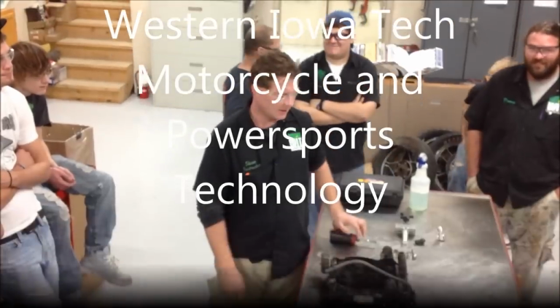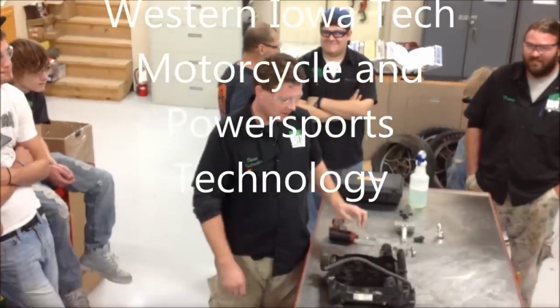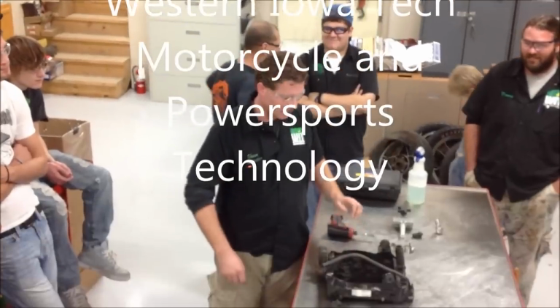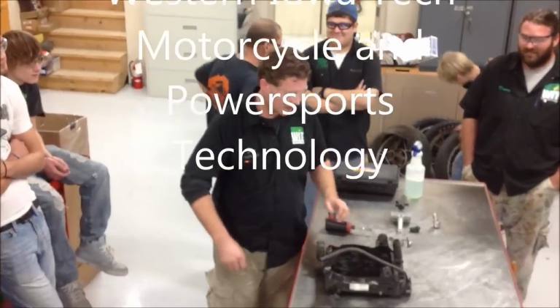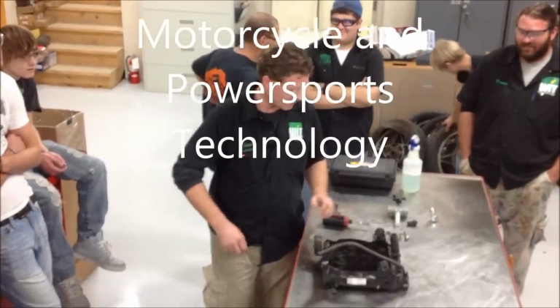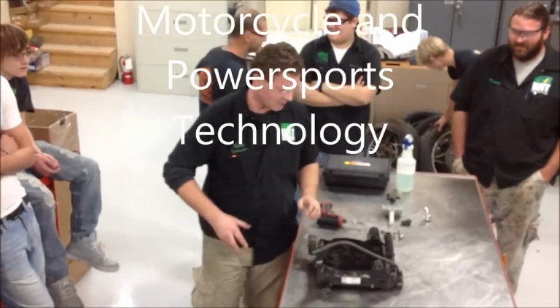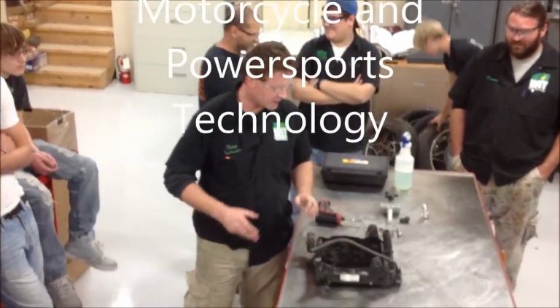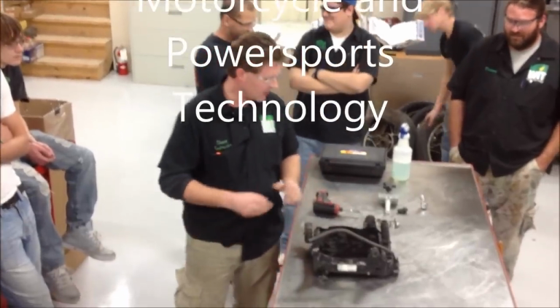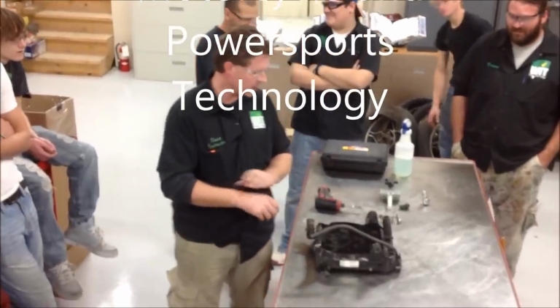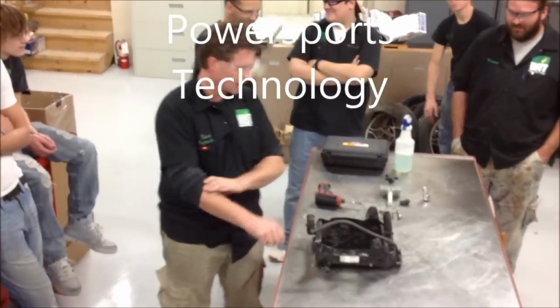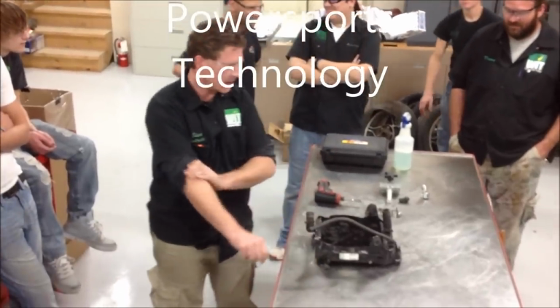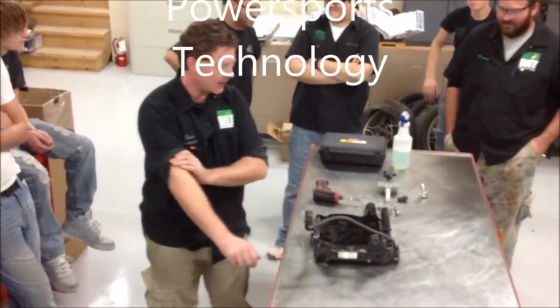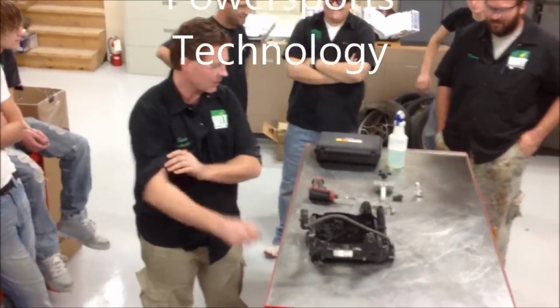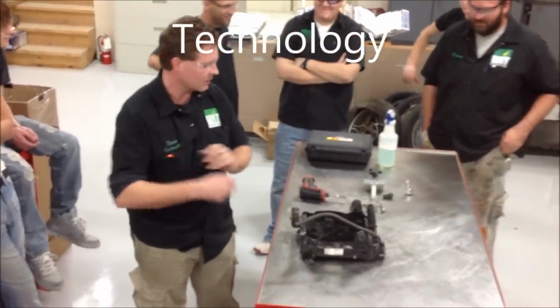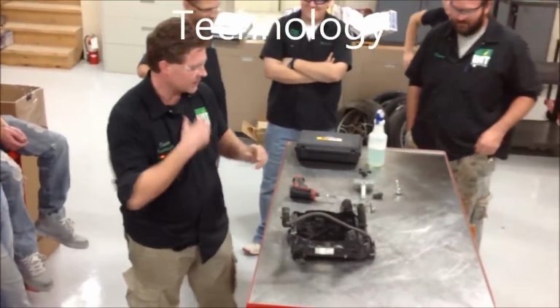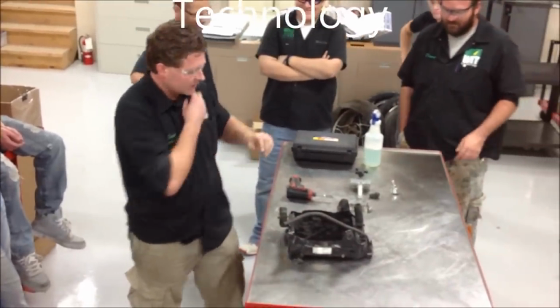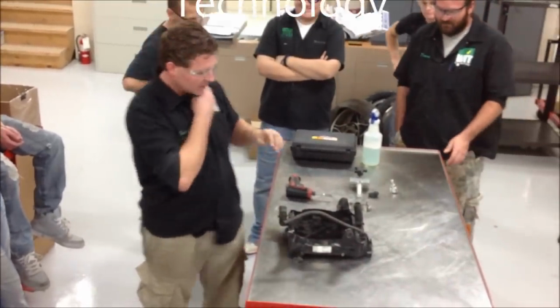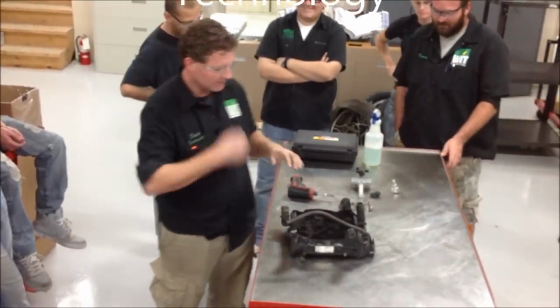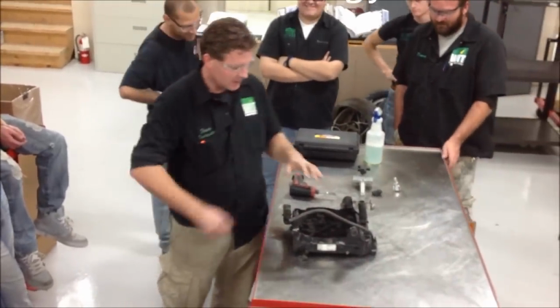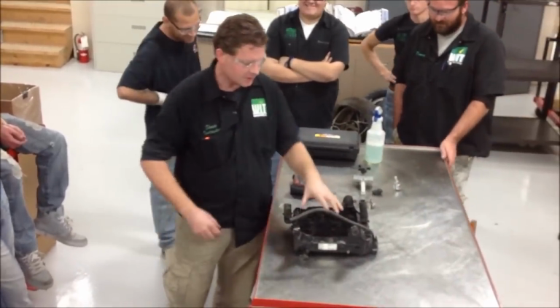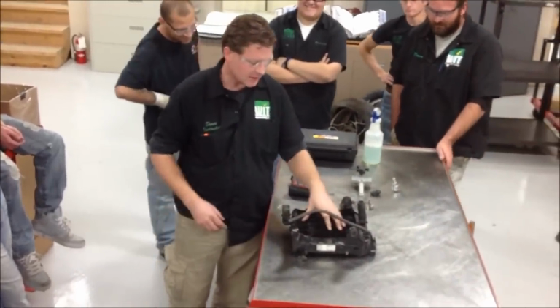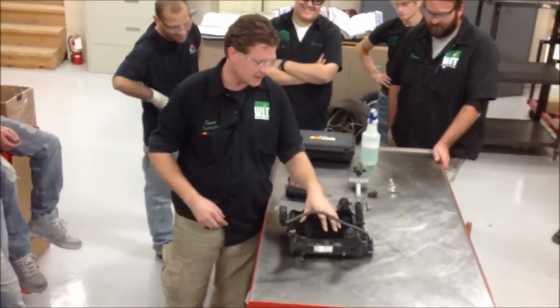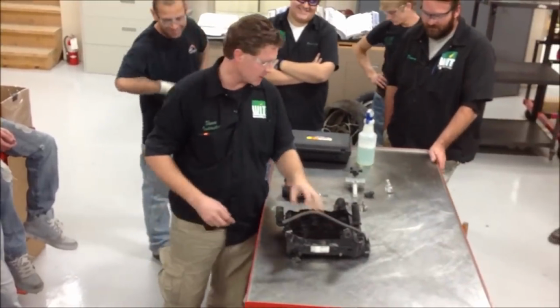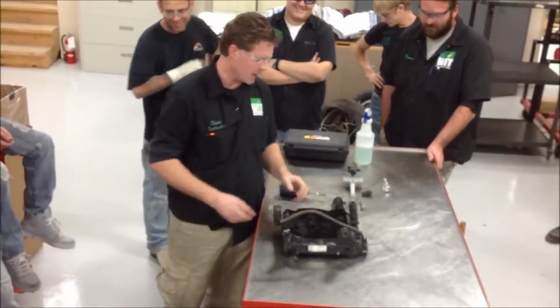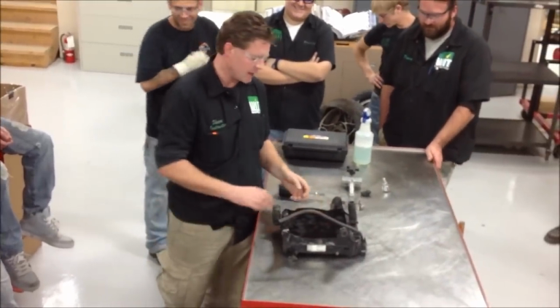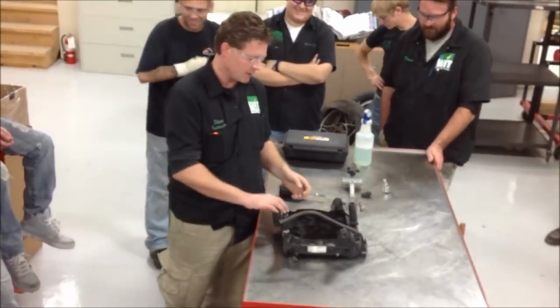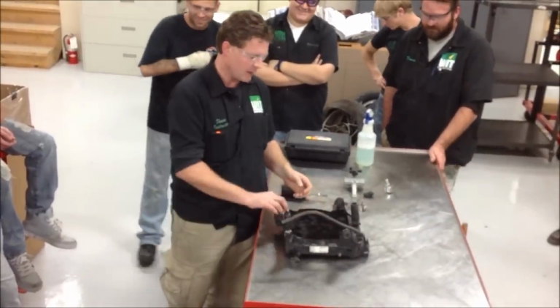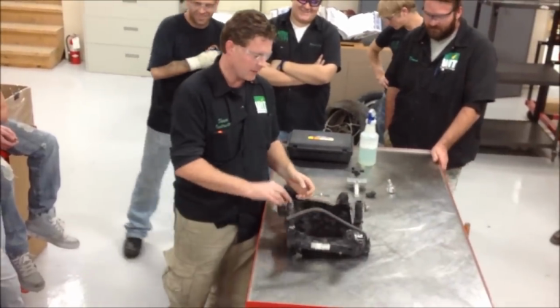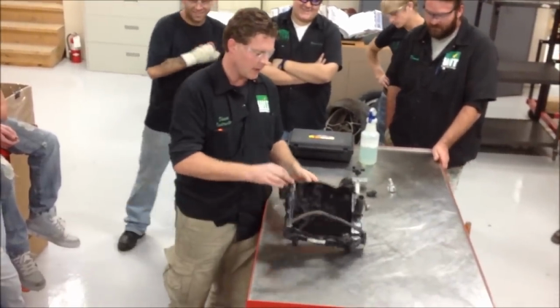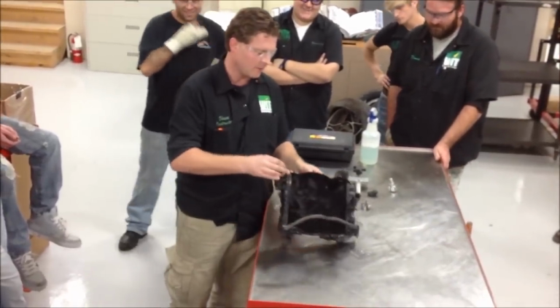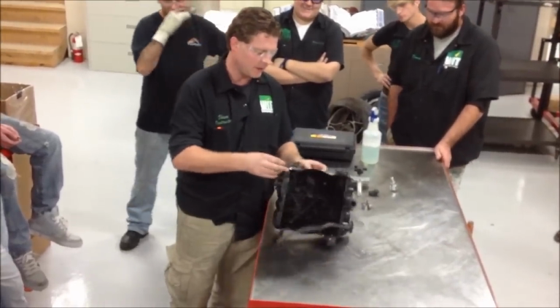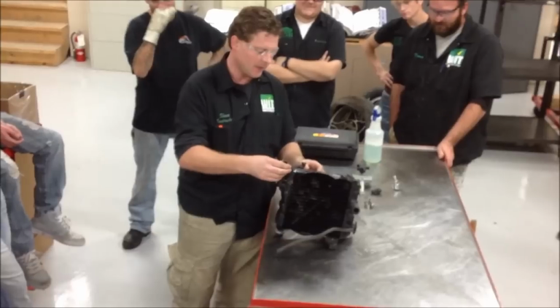All right guys, we're at Western Animal Tech today and we're going to pressure test this radiator that we got off eBay.